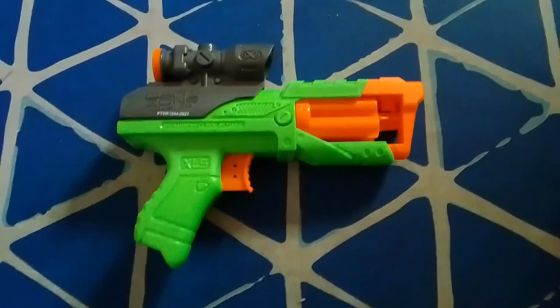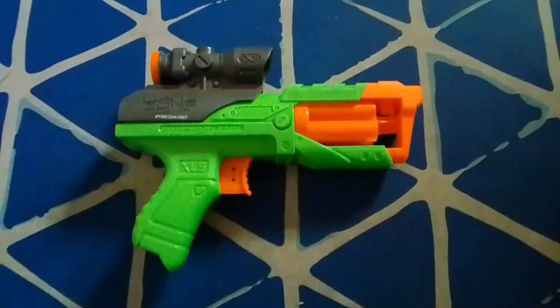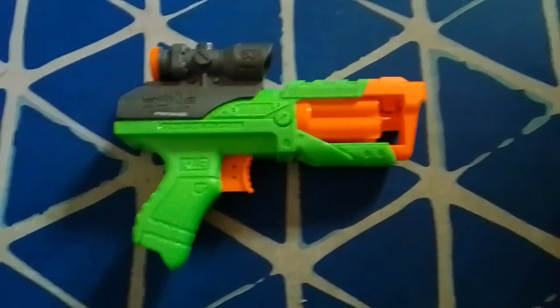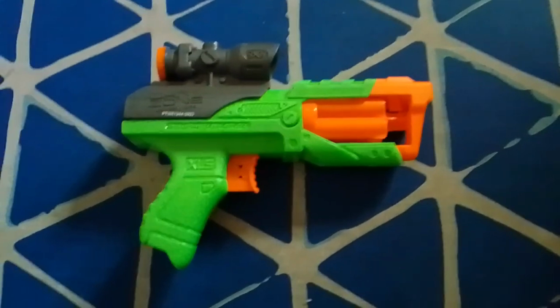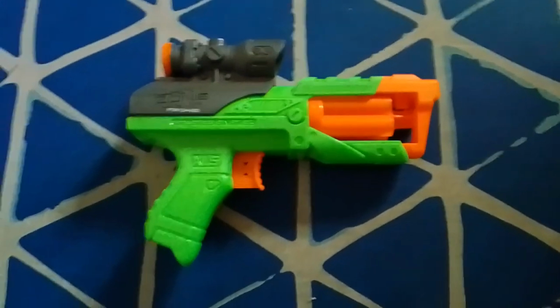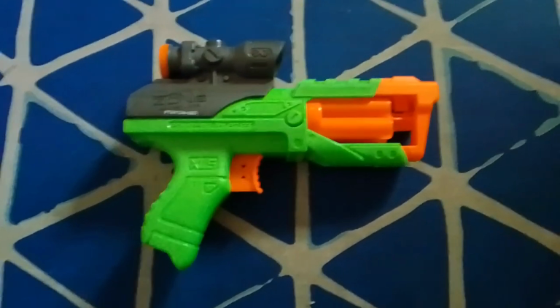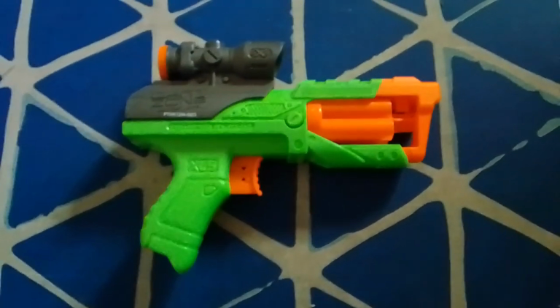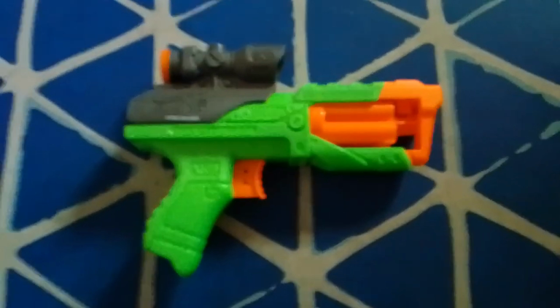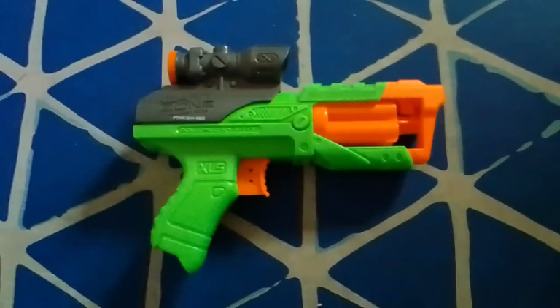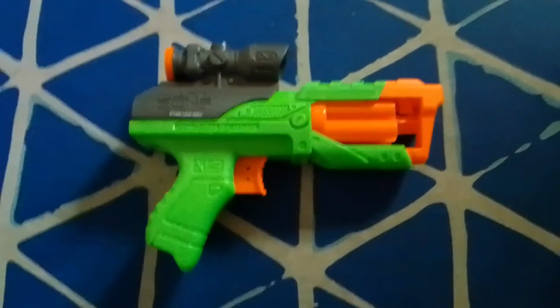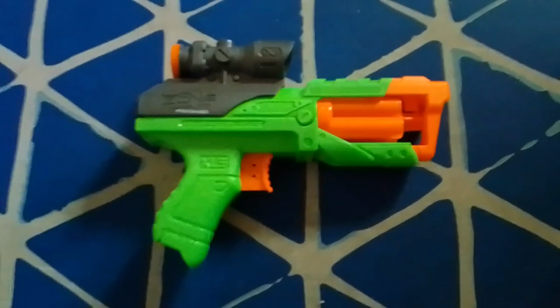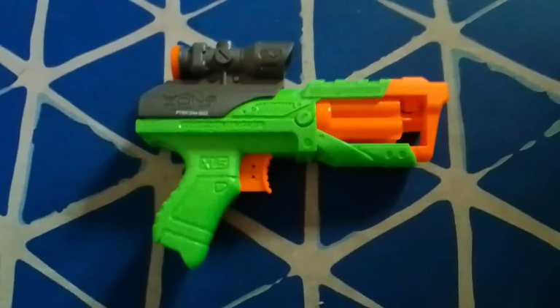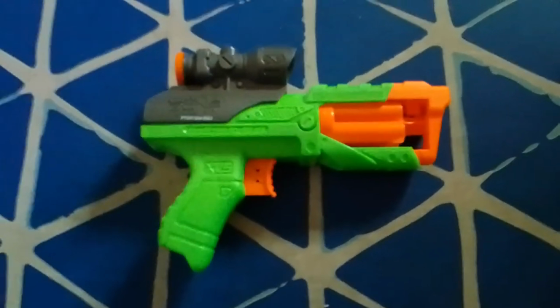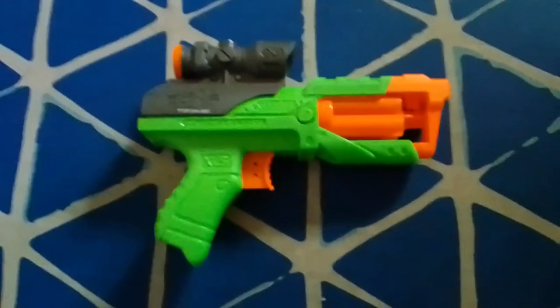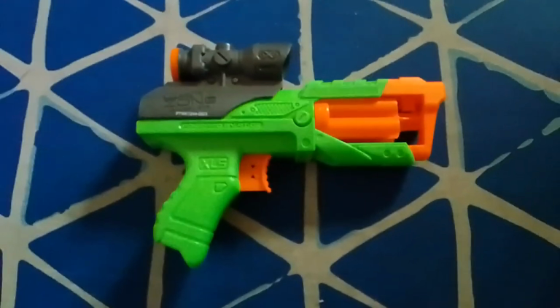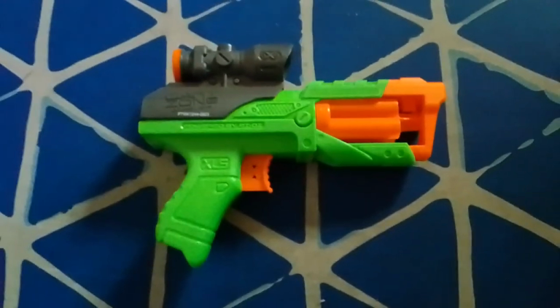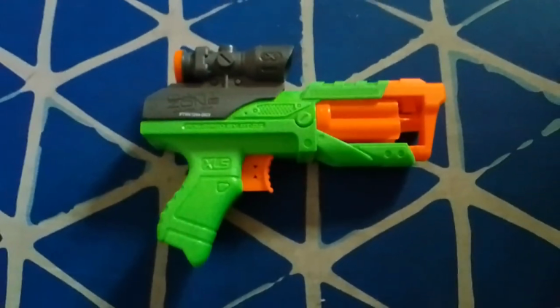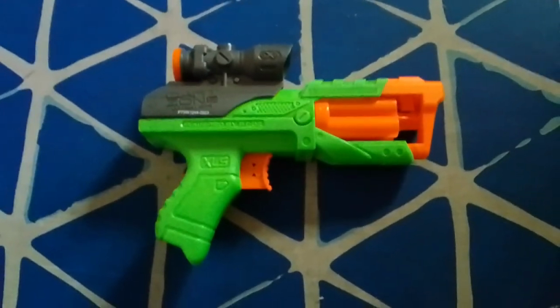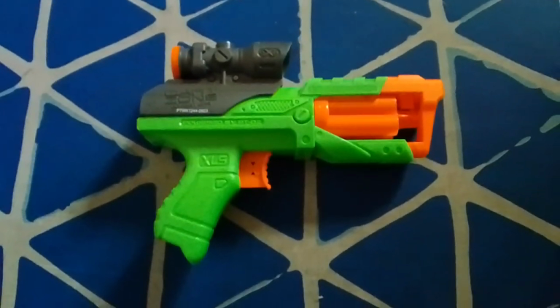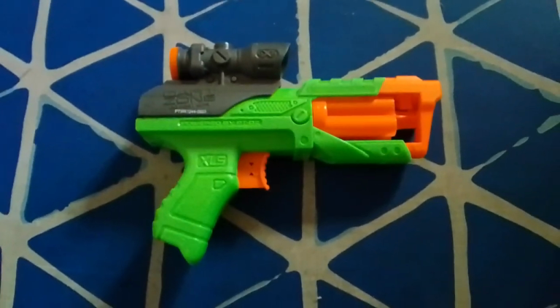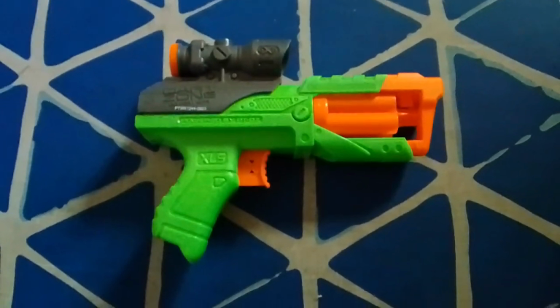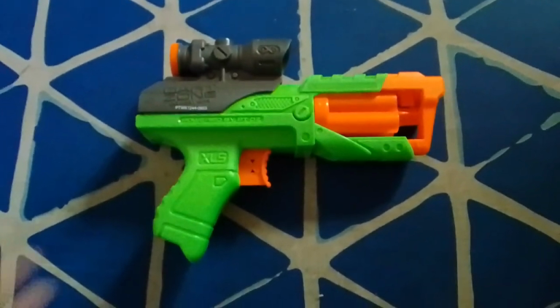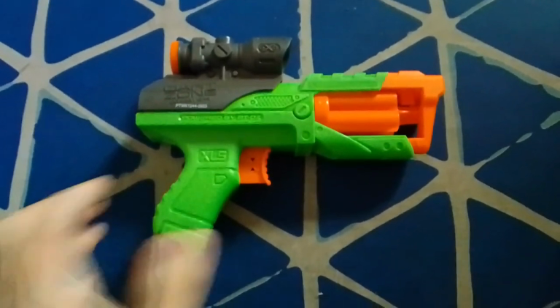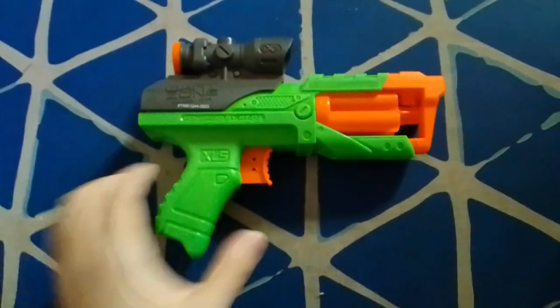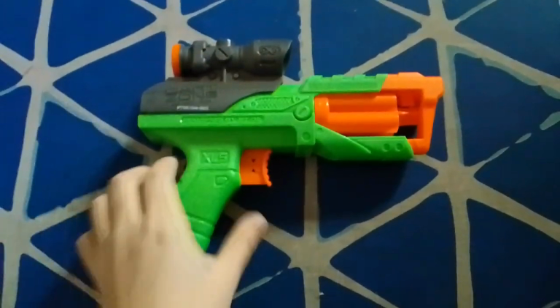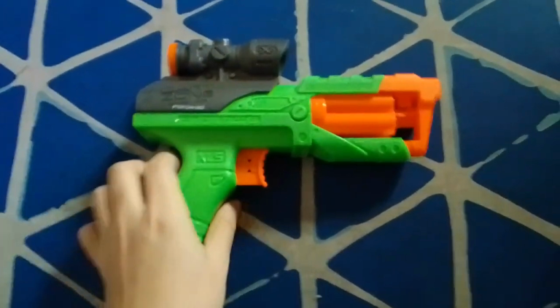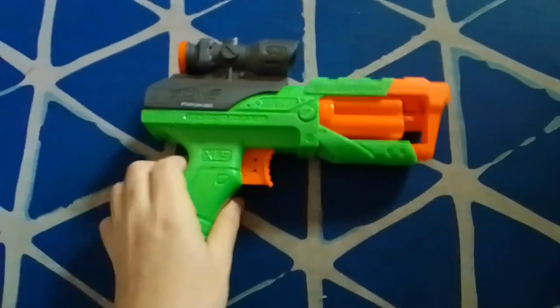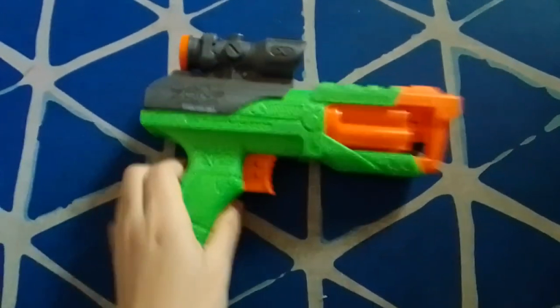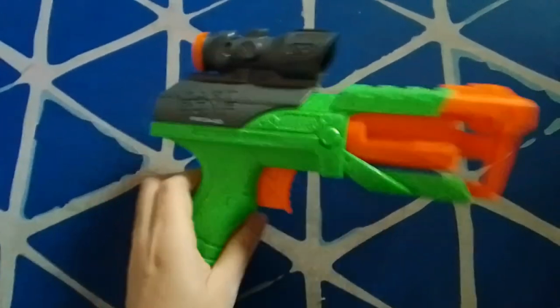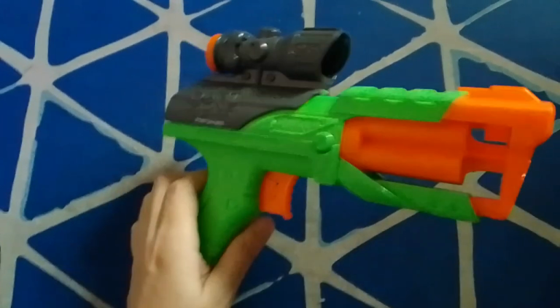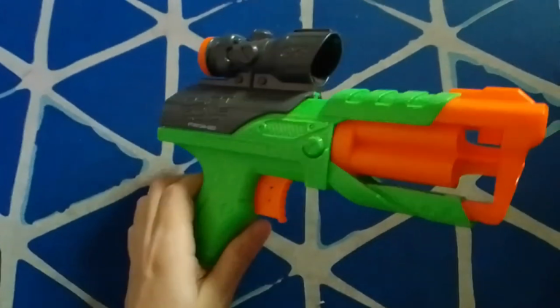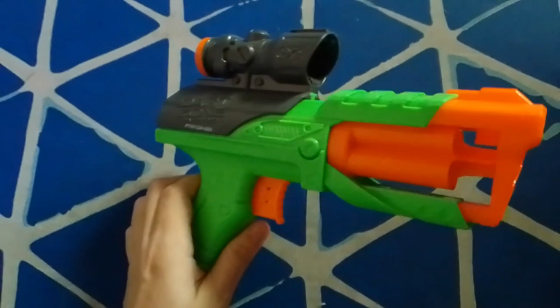Hey guys, it's me, Mark. Today I'll be doing a full review on the Dart Zone Storm Squad.